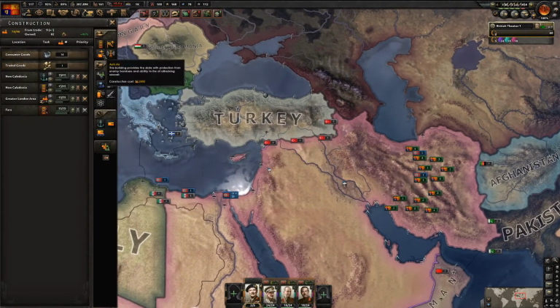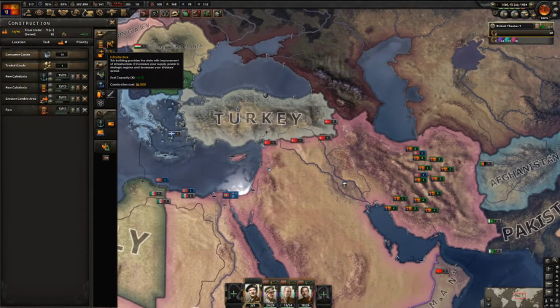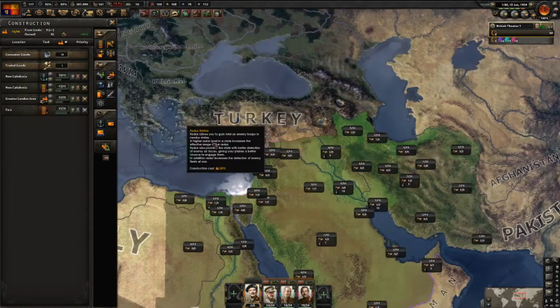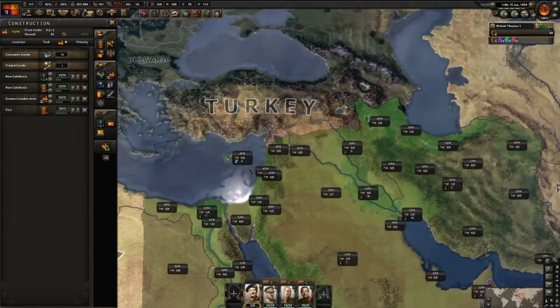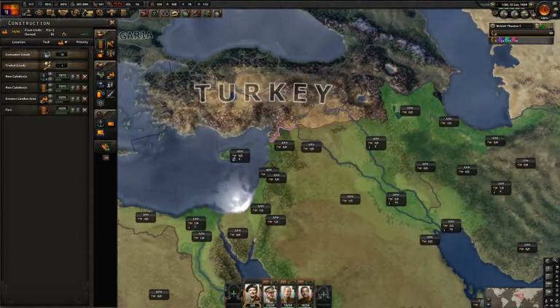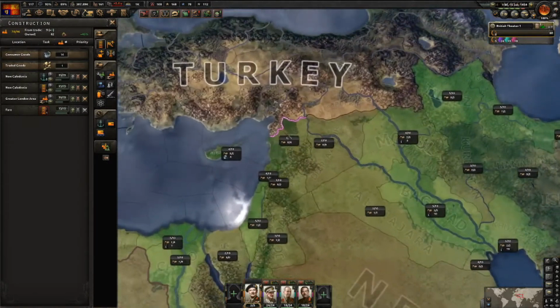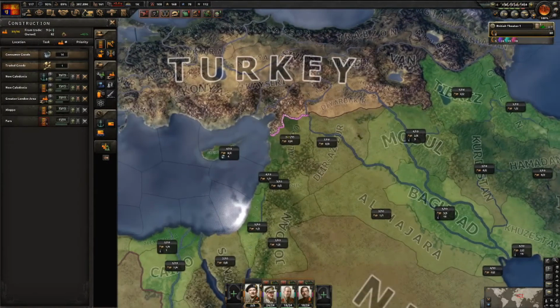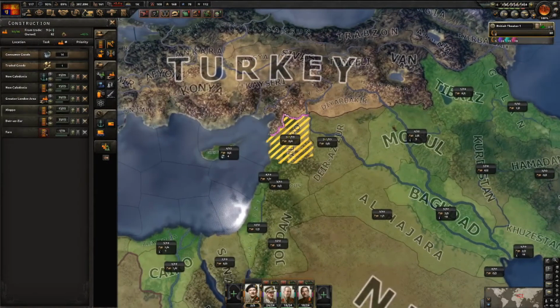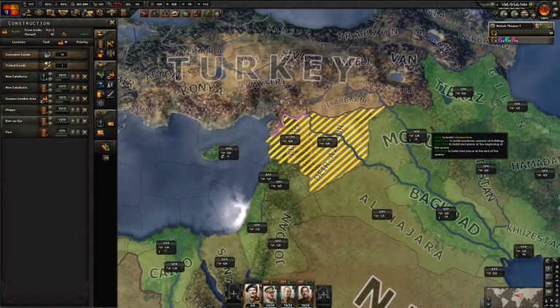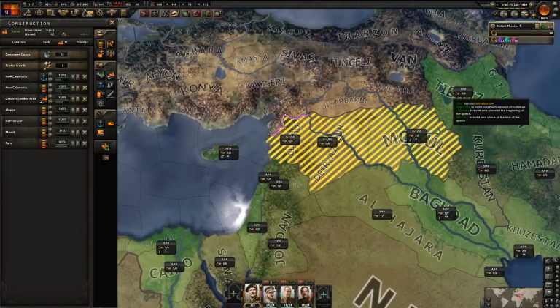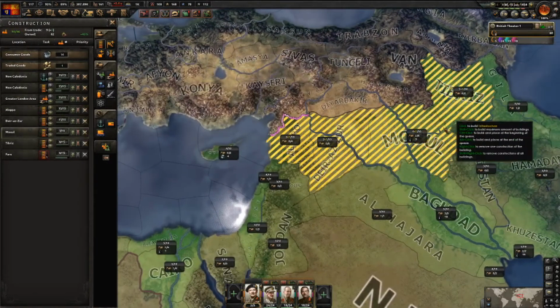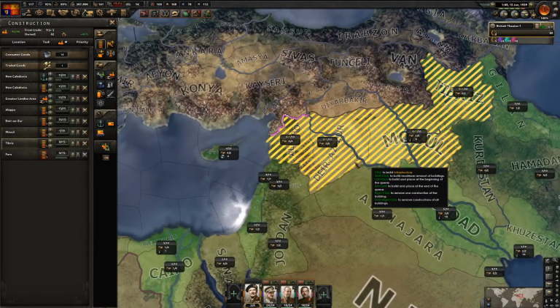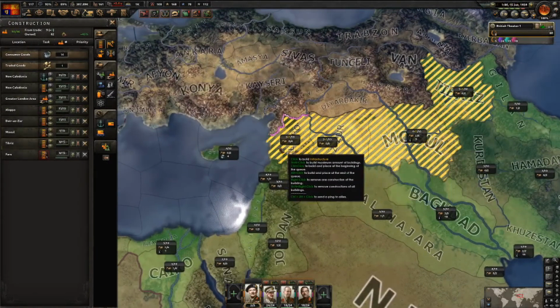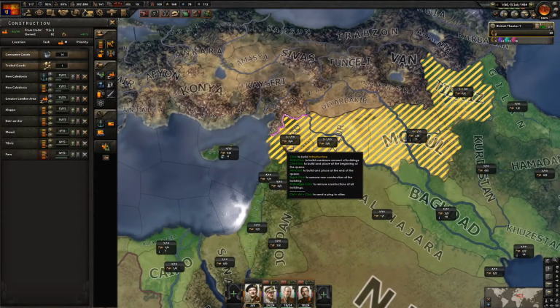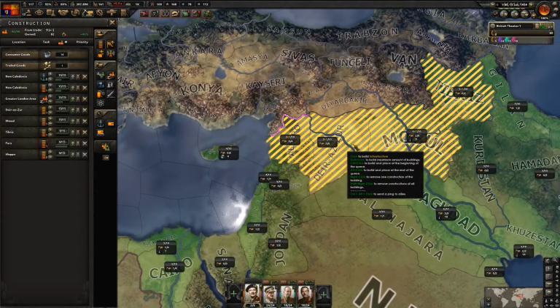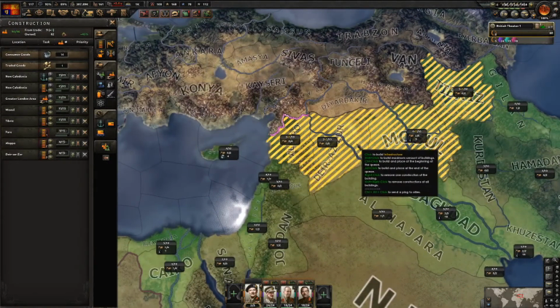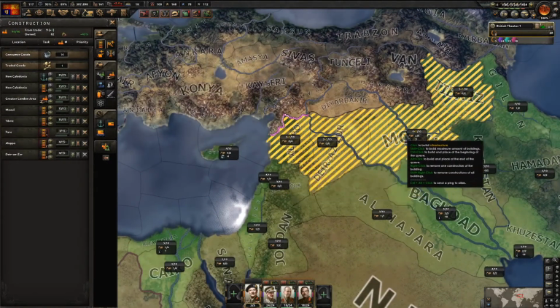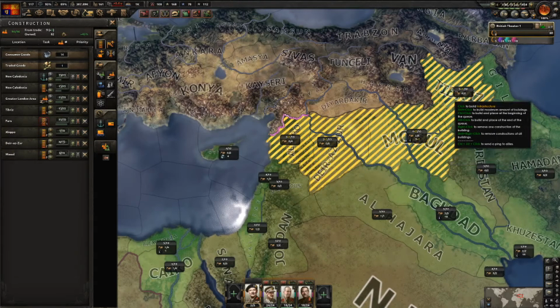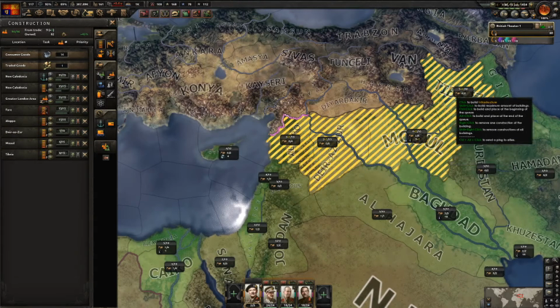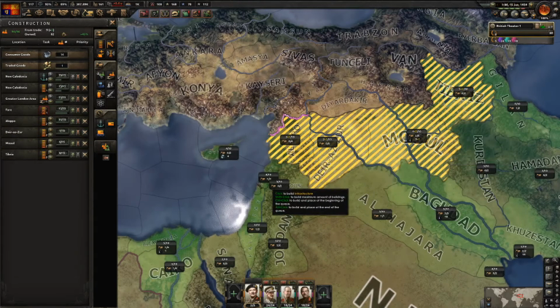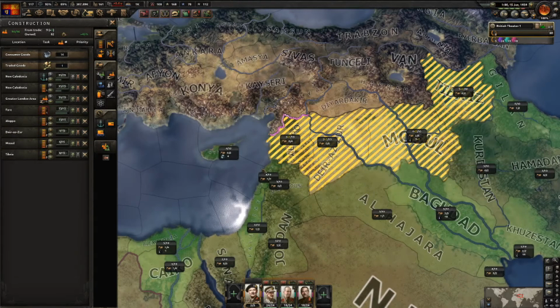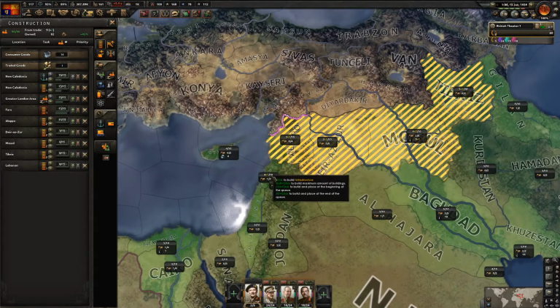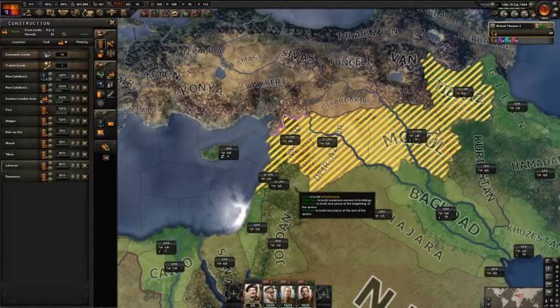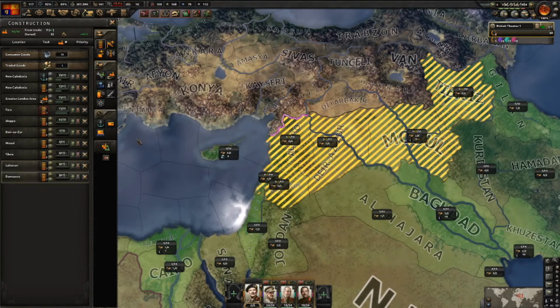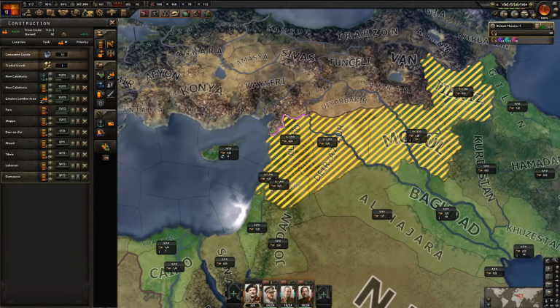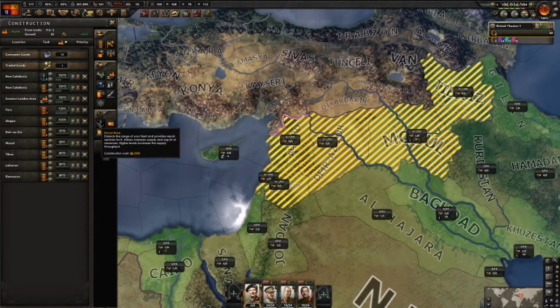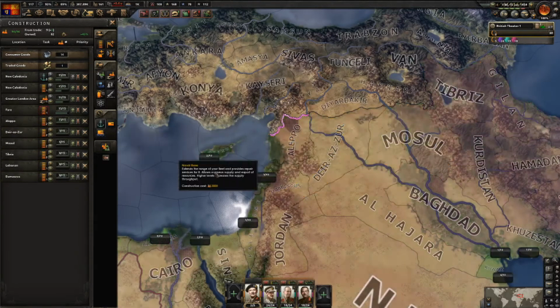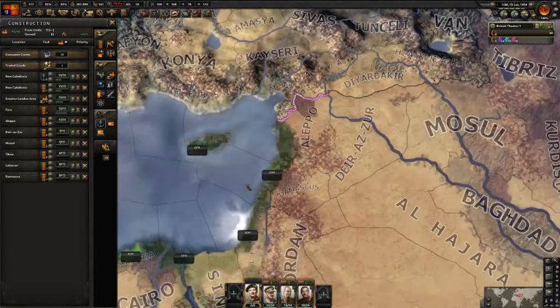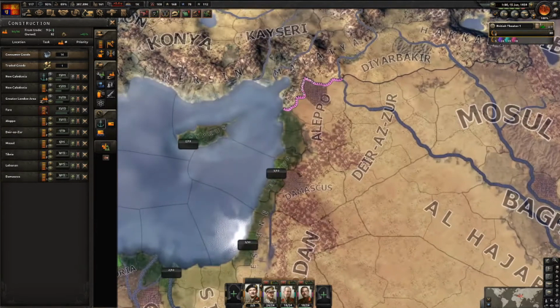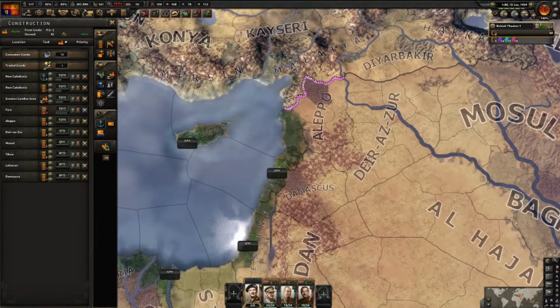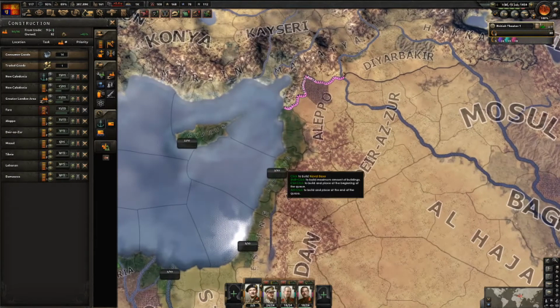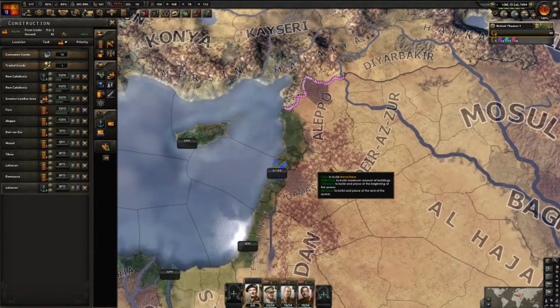For construction, I'll build infrastructure here and build up this border.